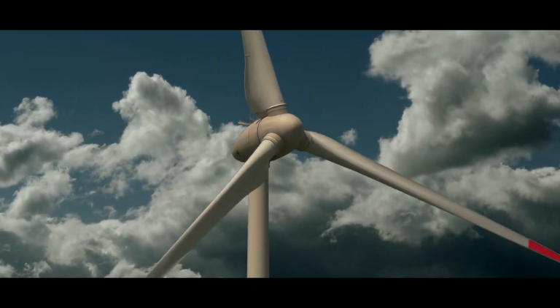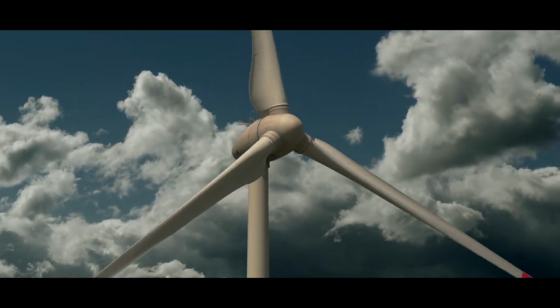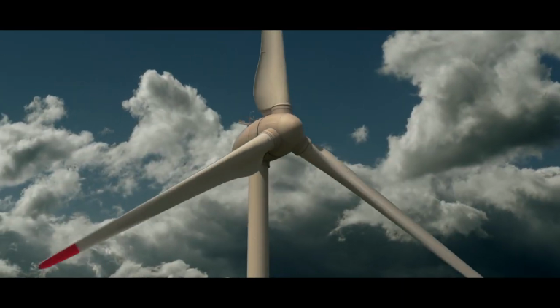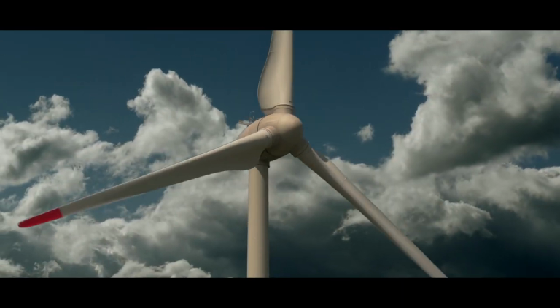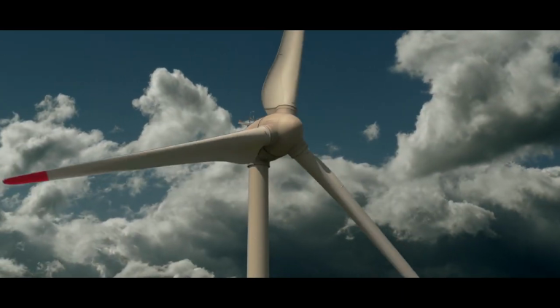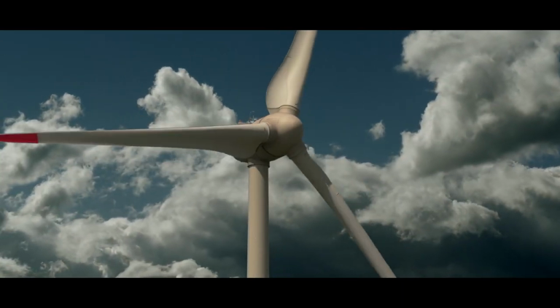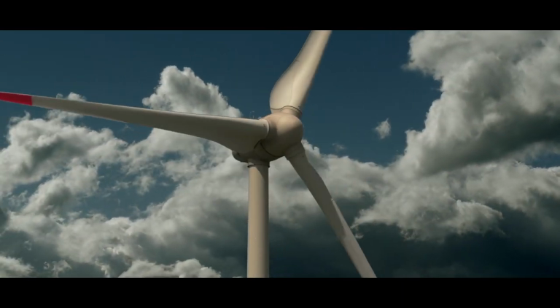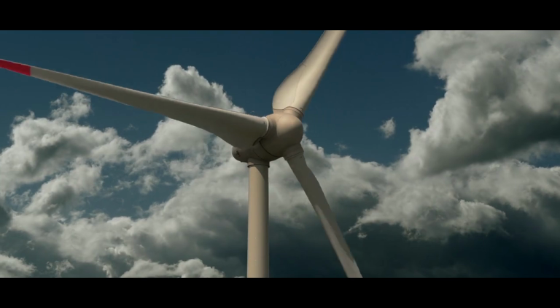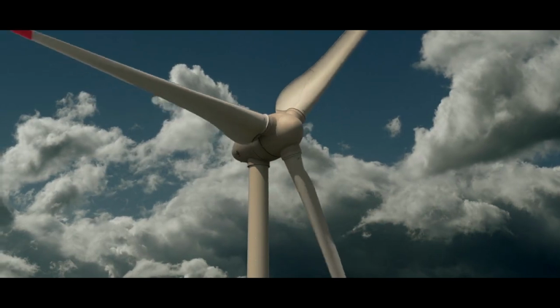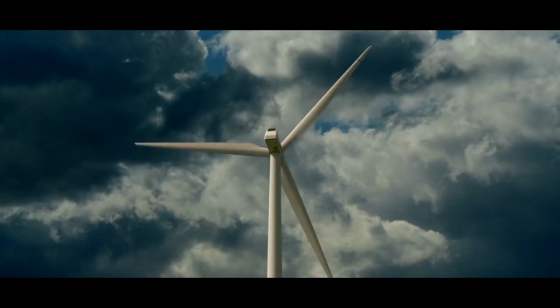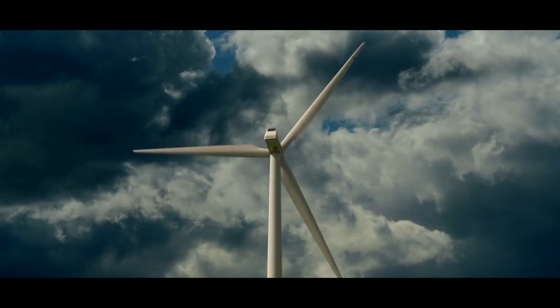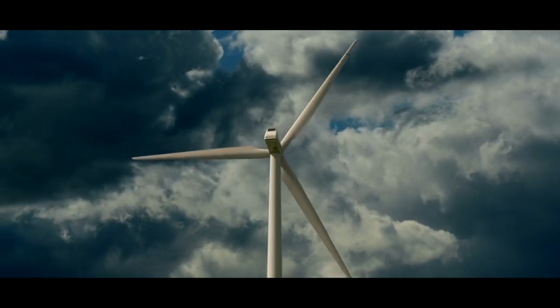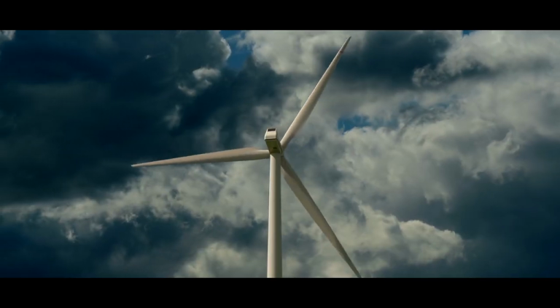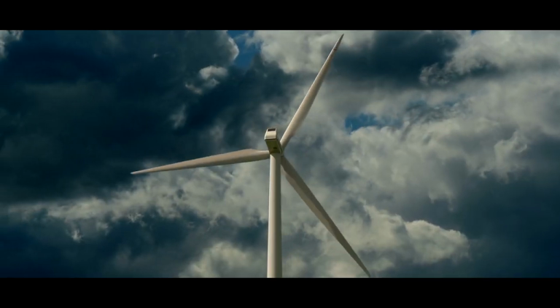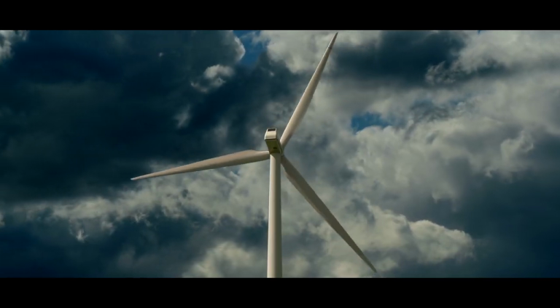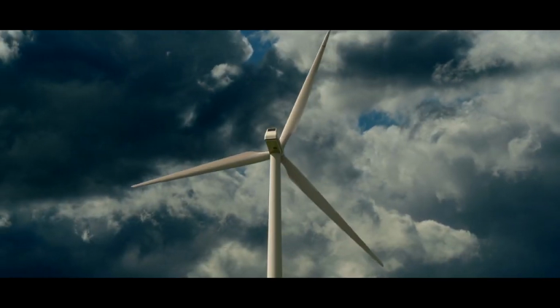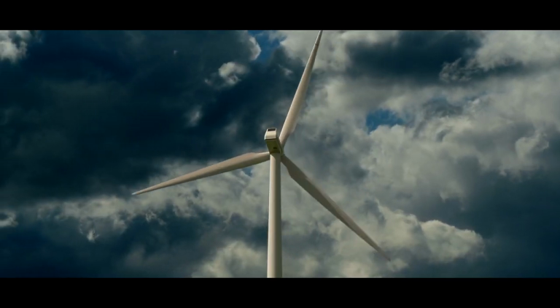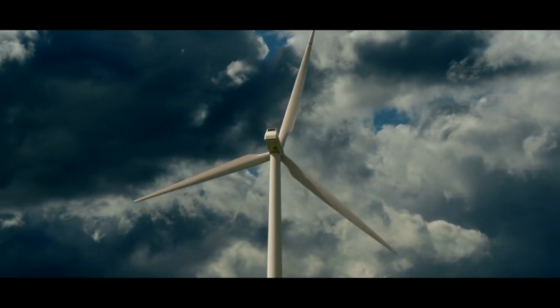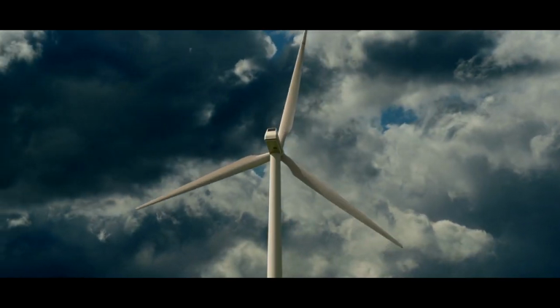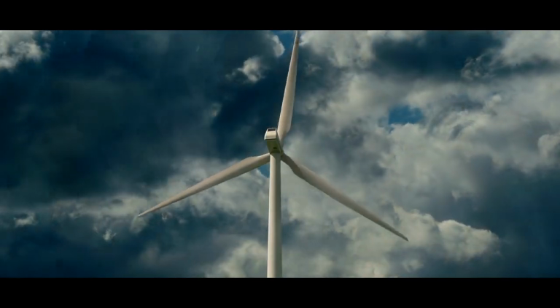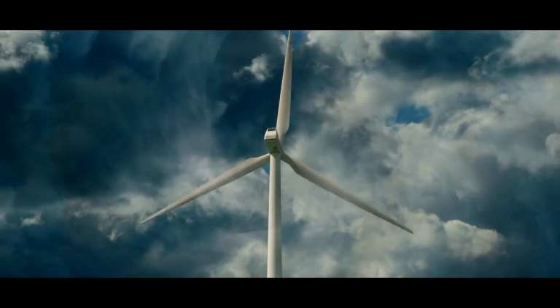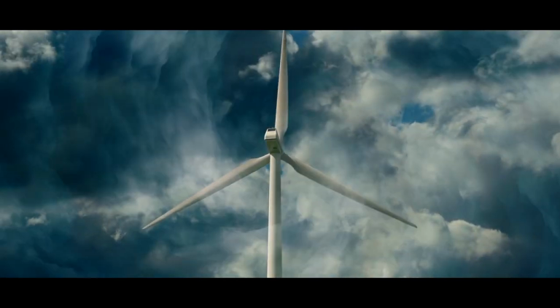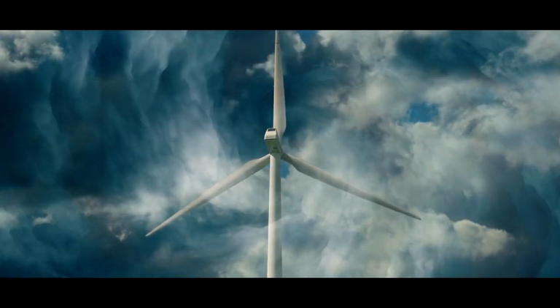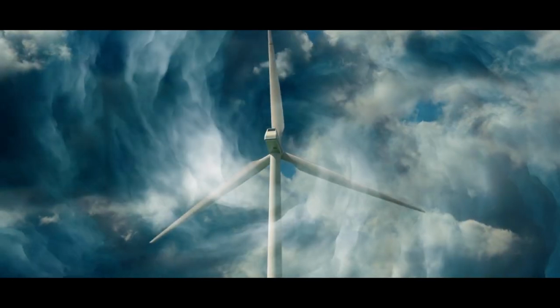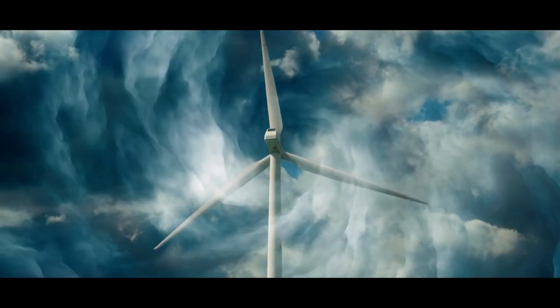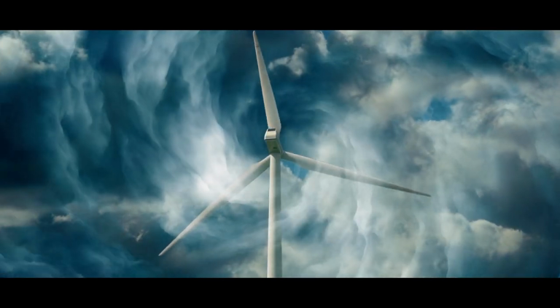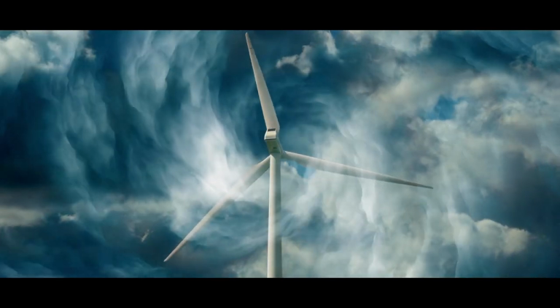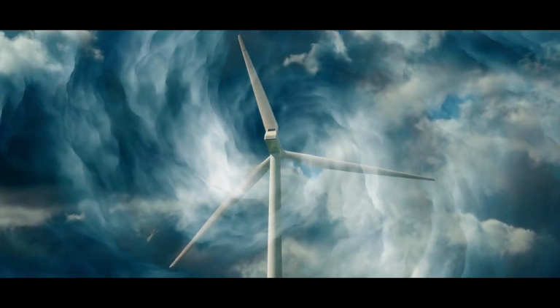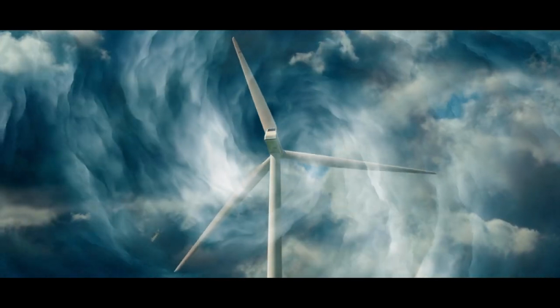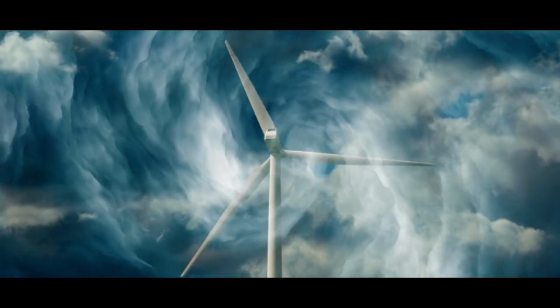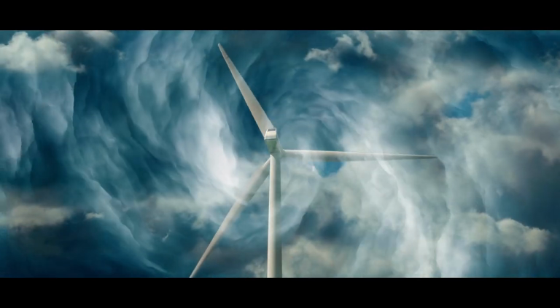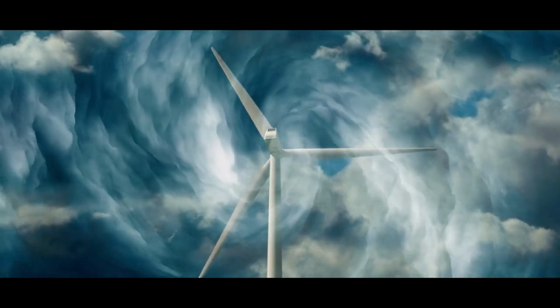A unique, ingenious concept supplies electricity even without wind.